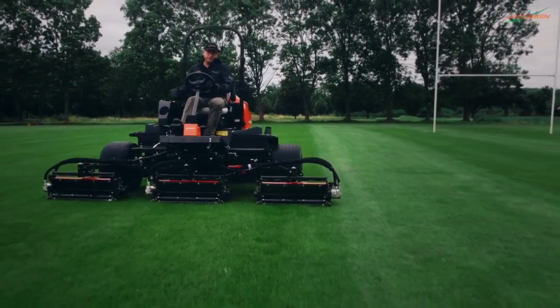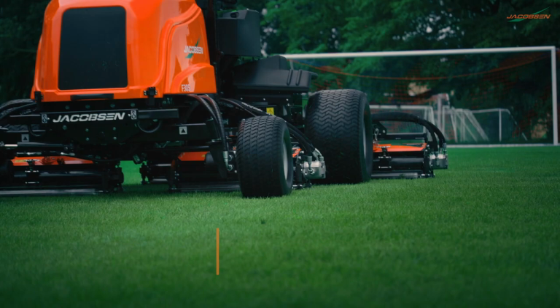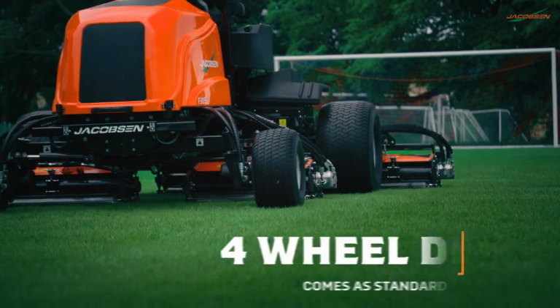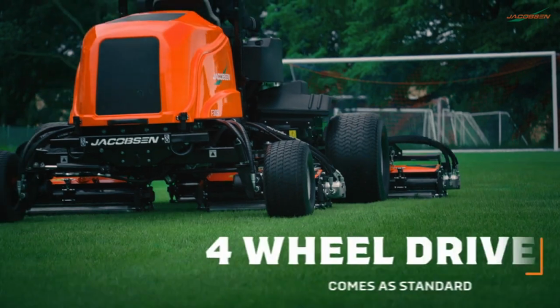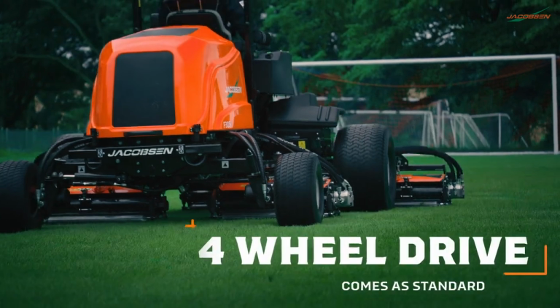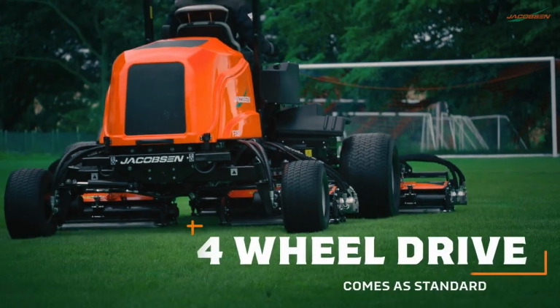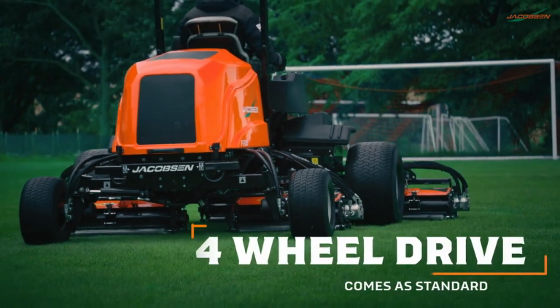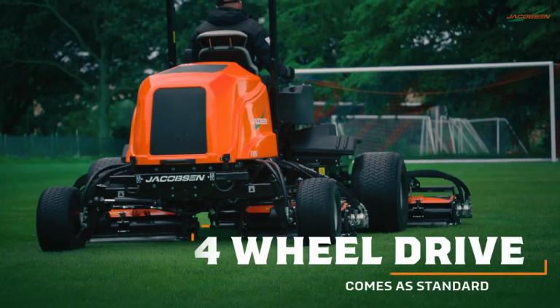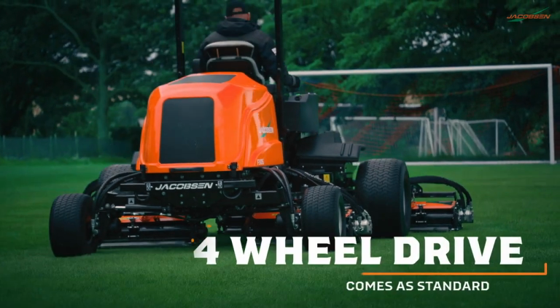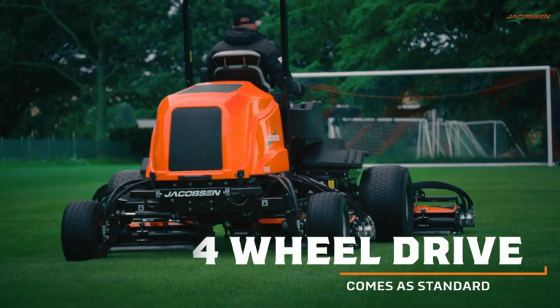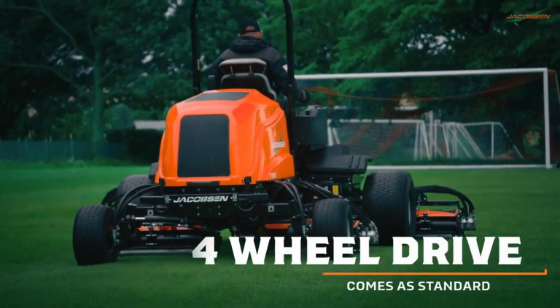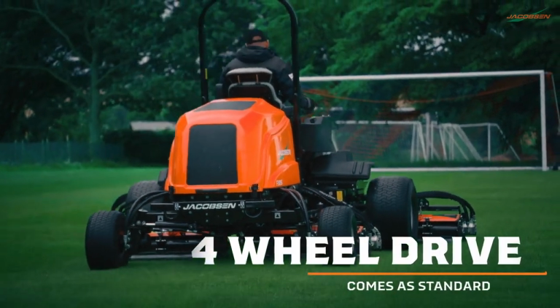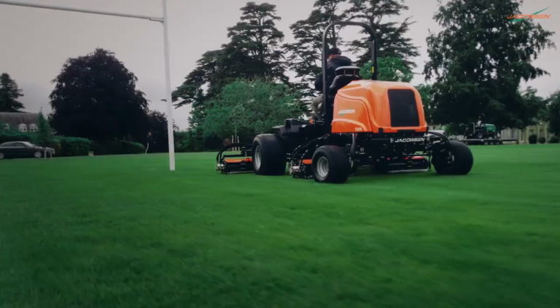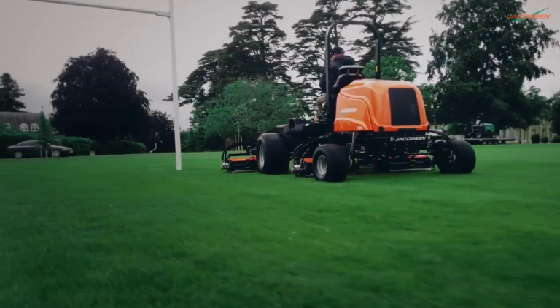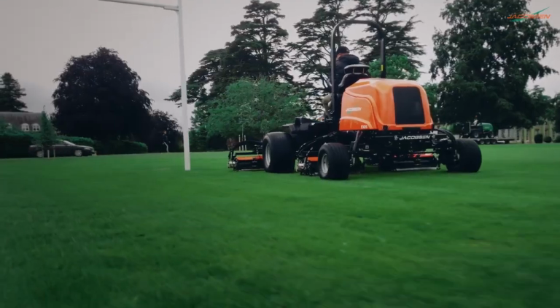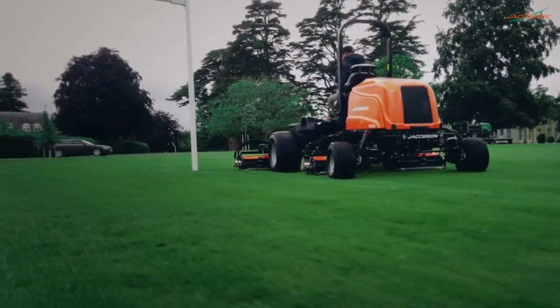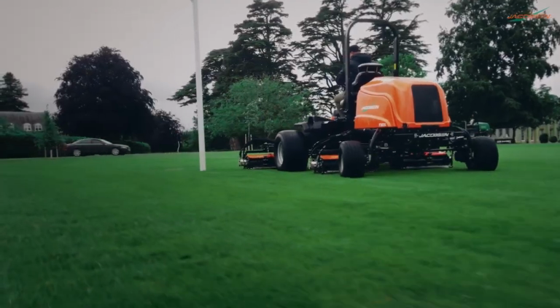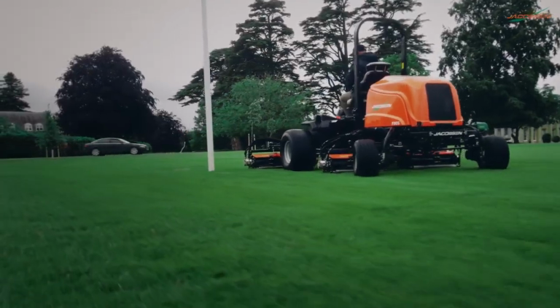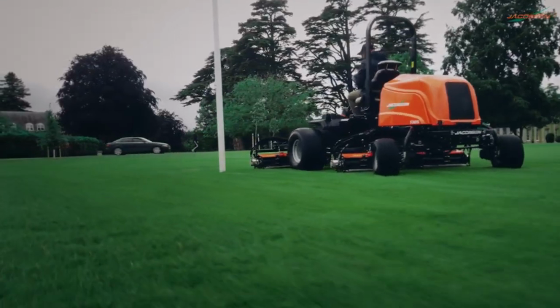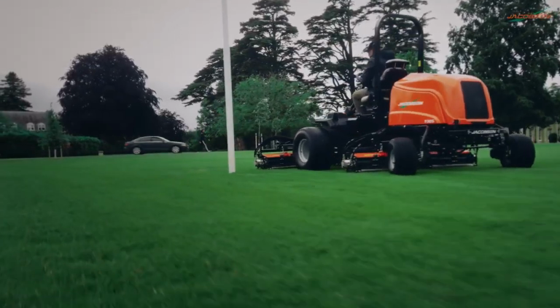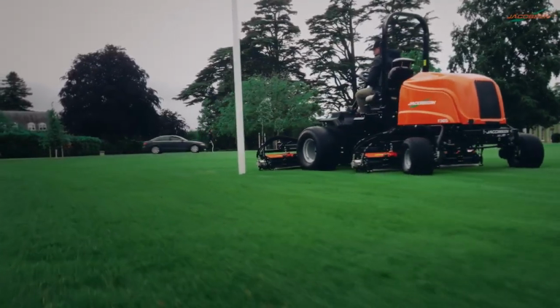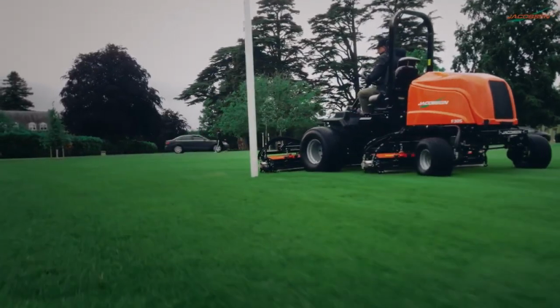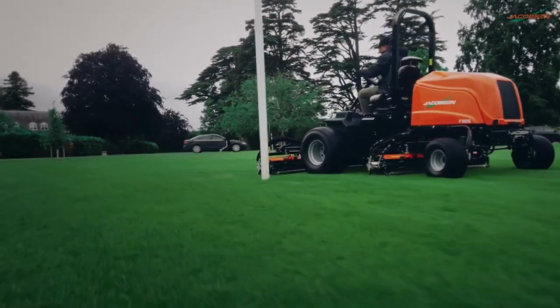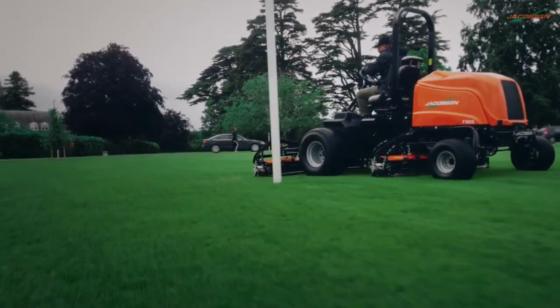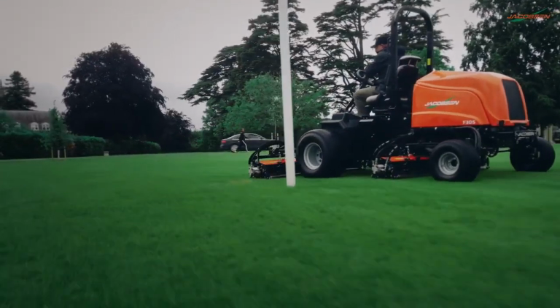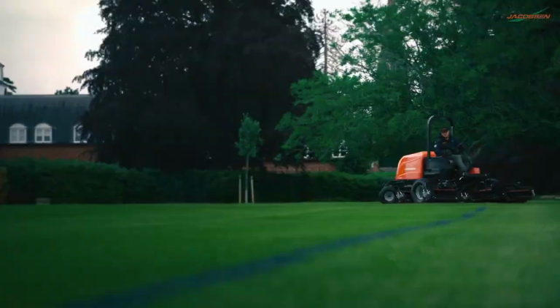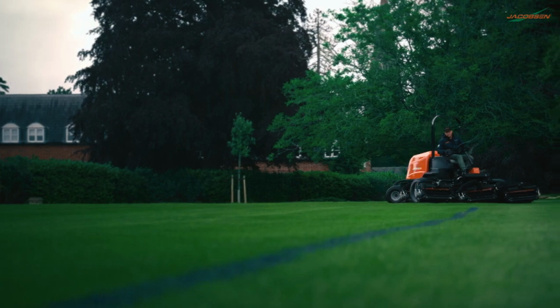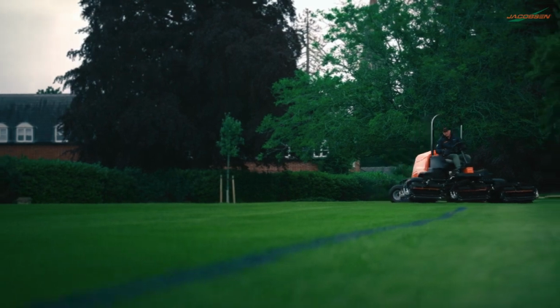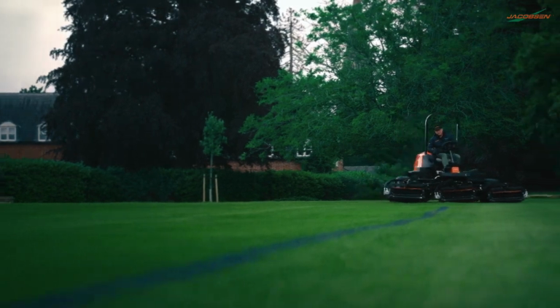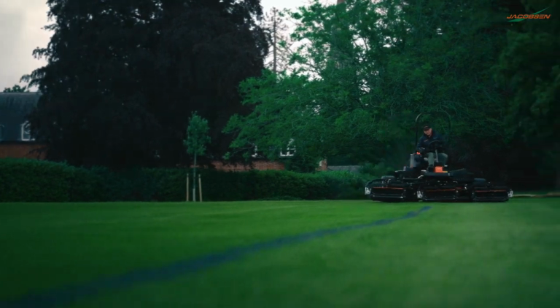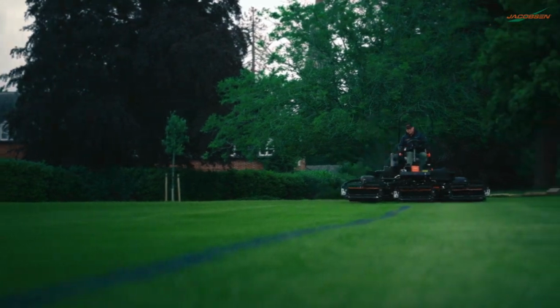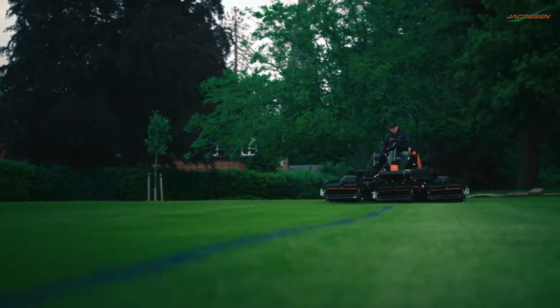Four-wheel drive comes as standard, allowing for greater traction and a light touch on fine sports turf.